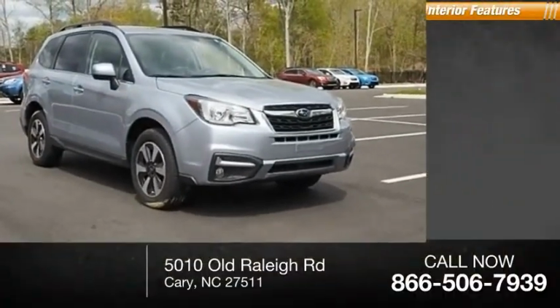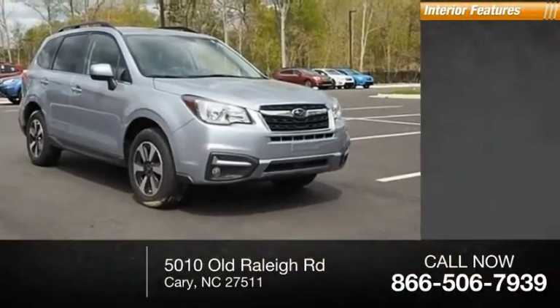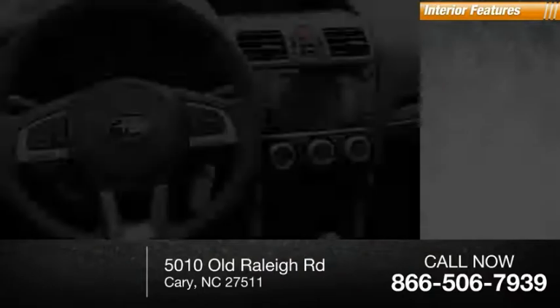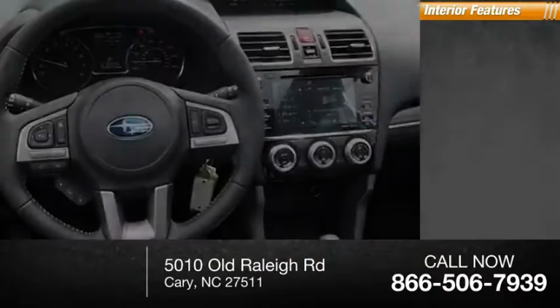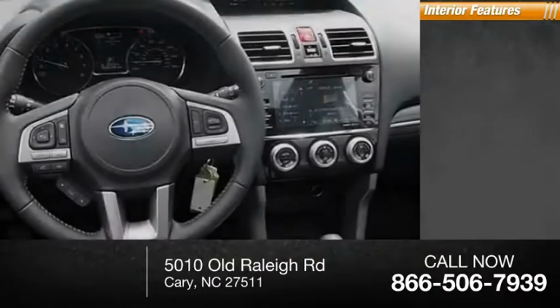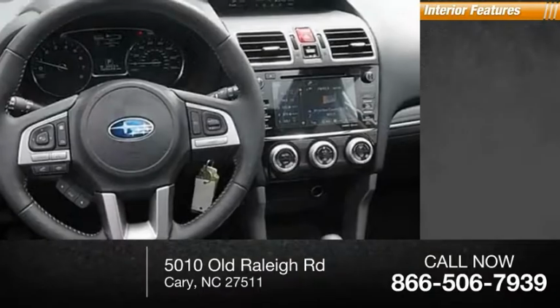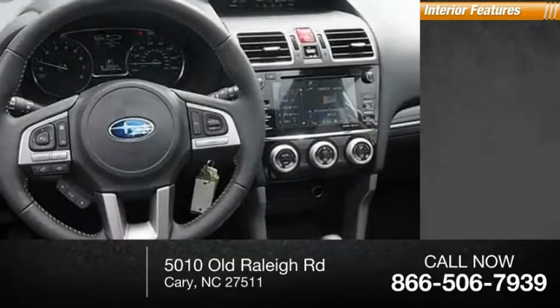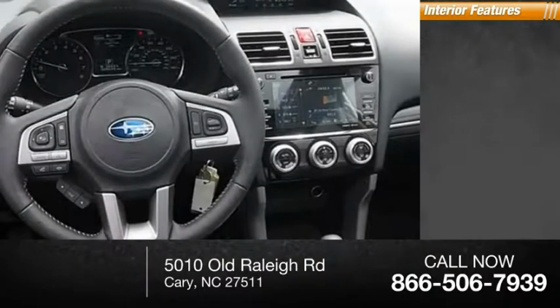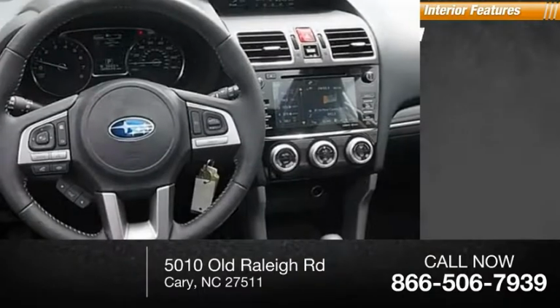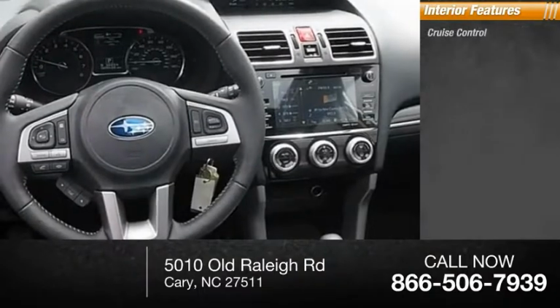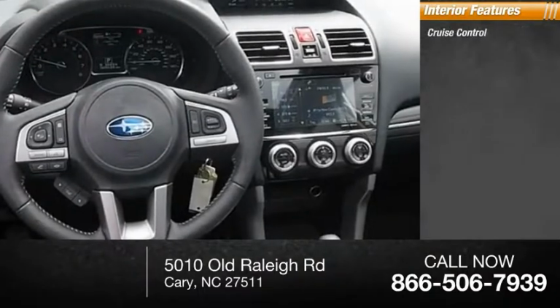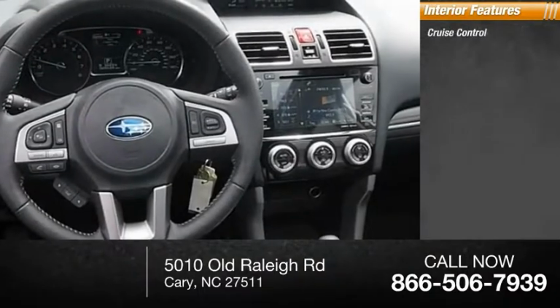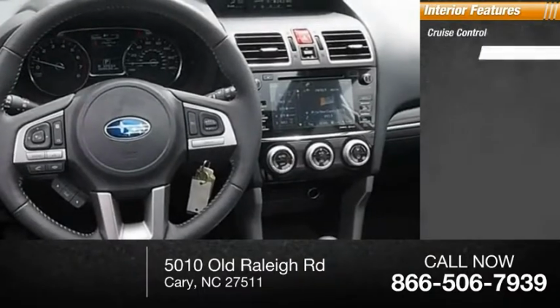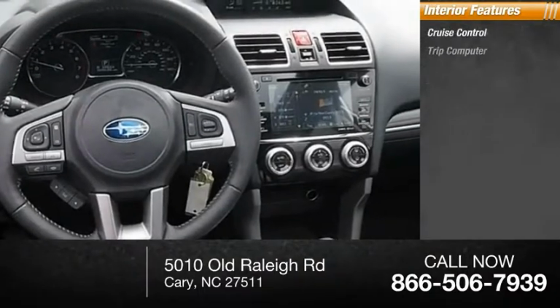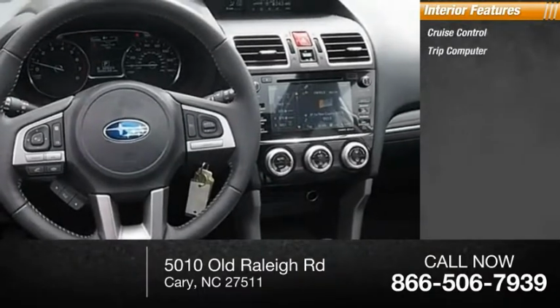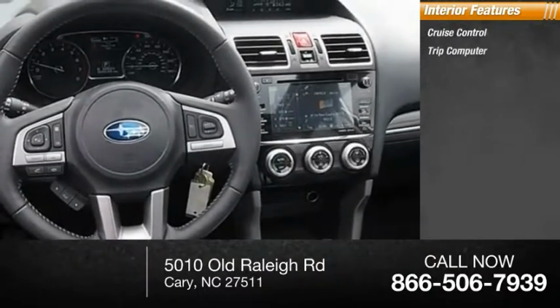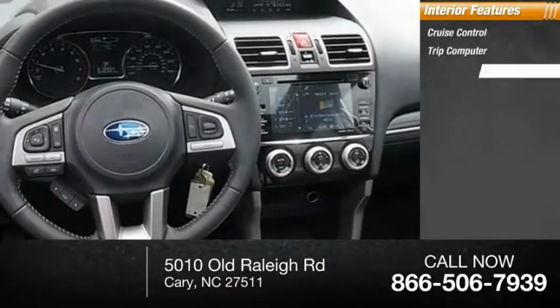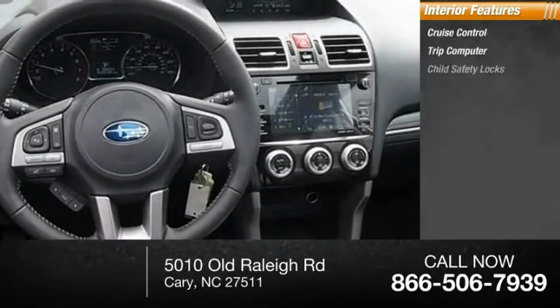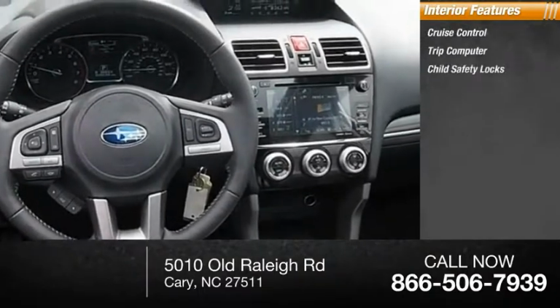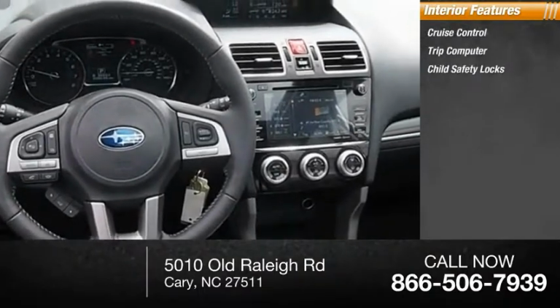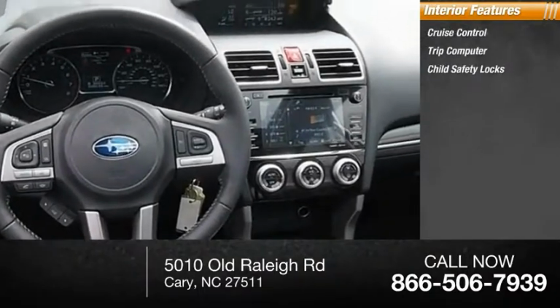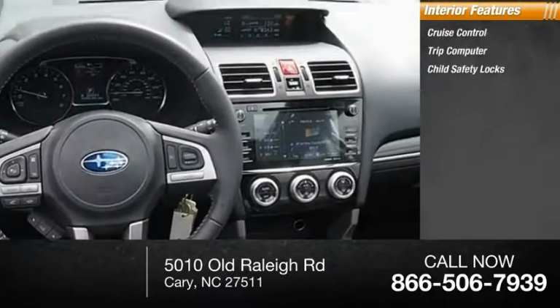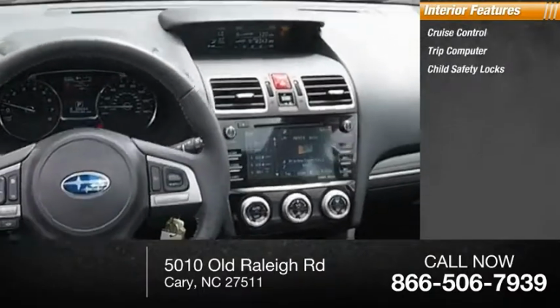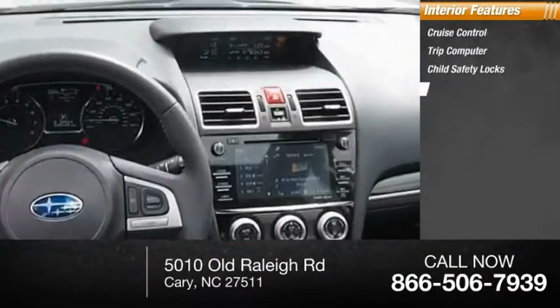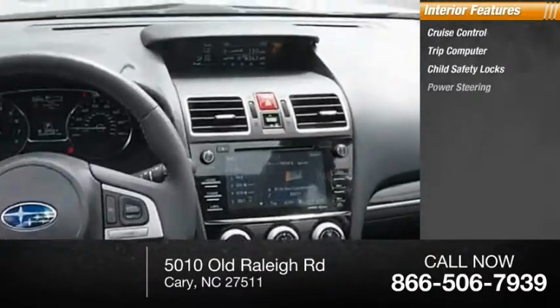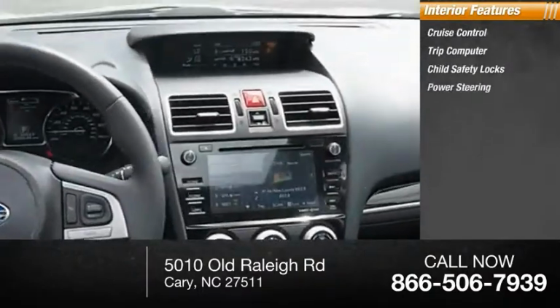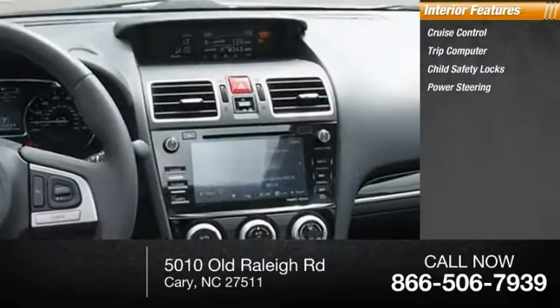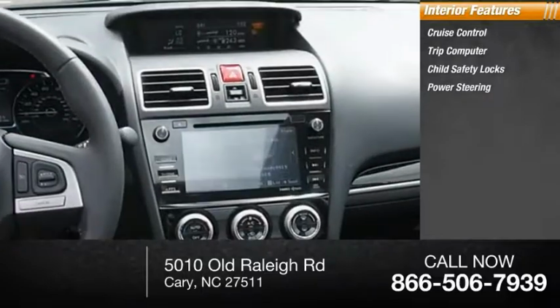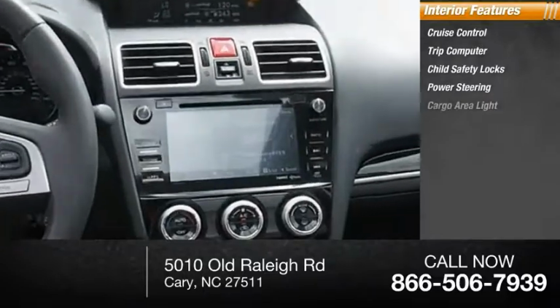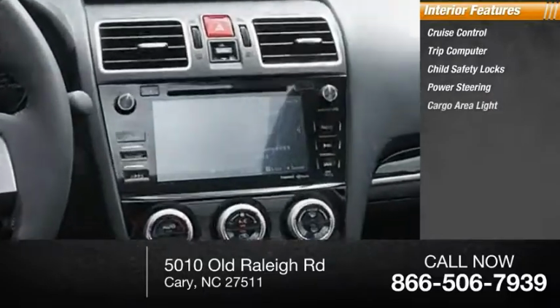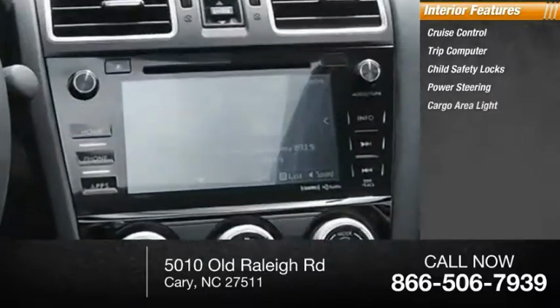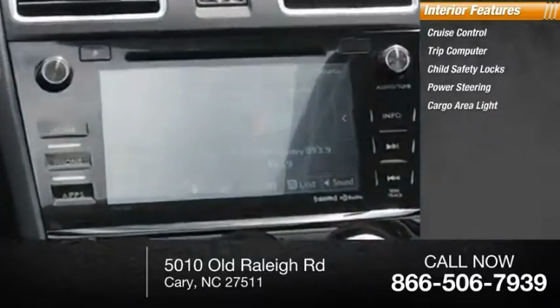Inside you'll find cruise control, trip computer, child safety locks, power steering, and a cargo area light.